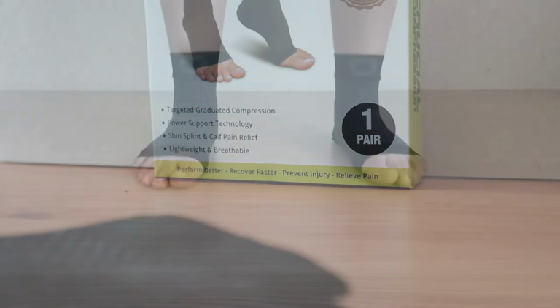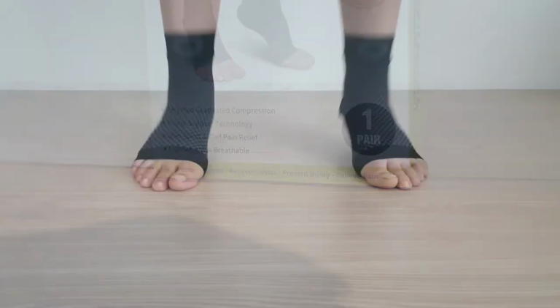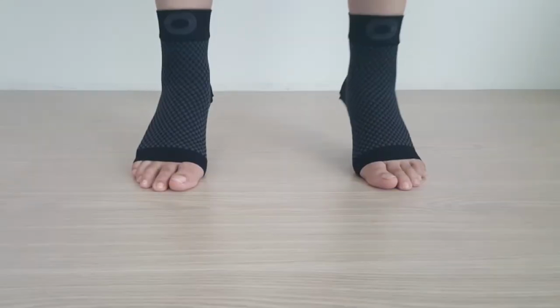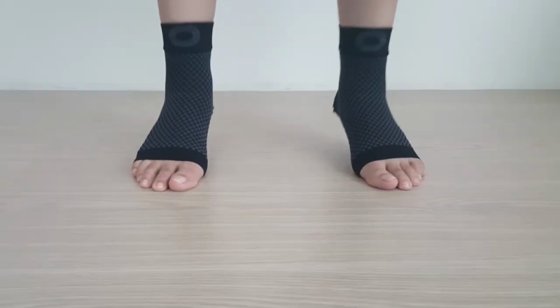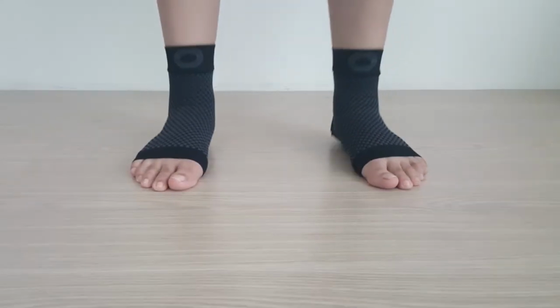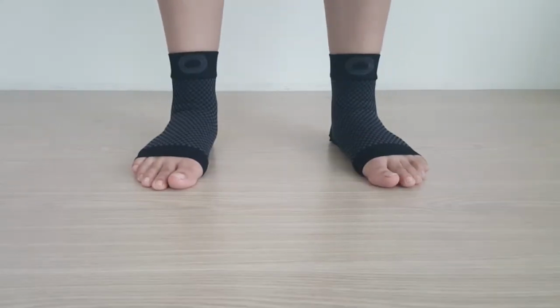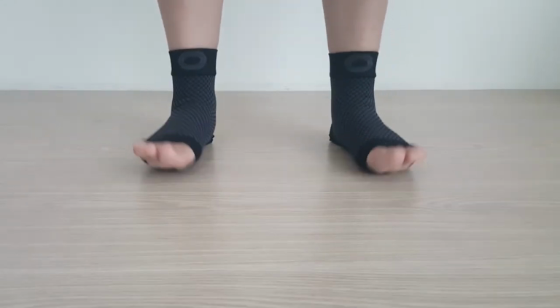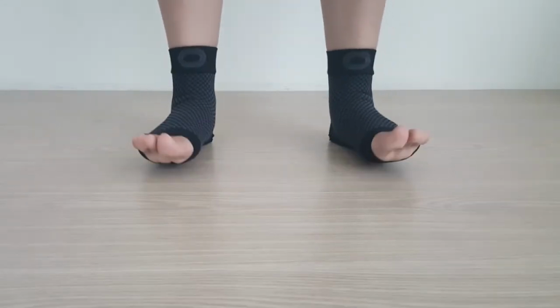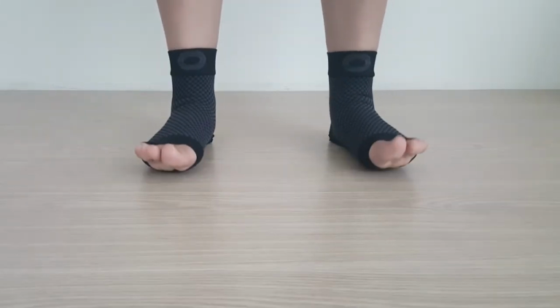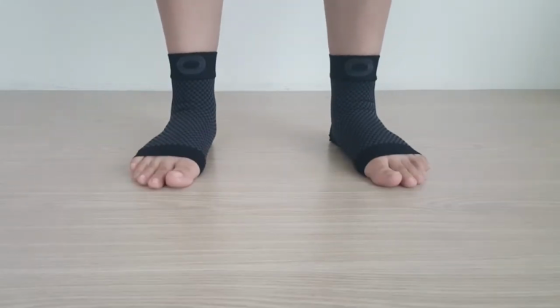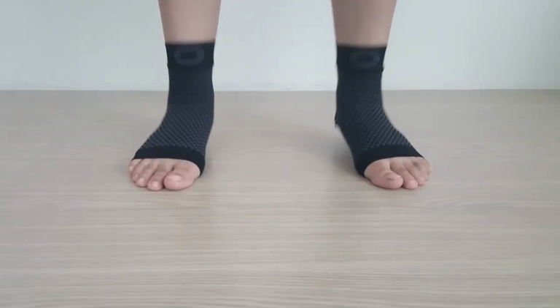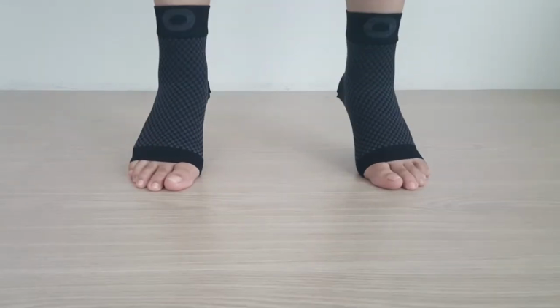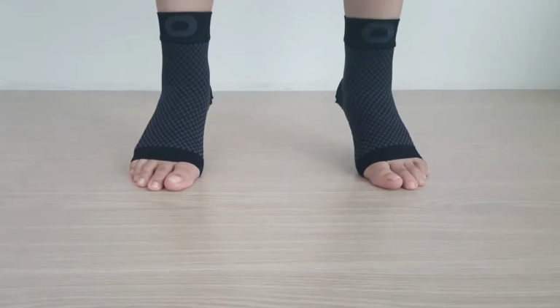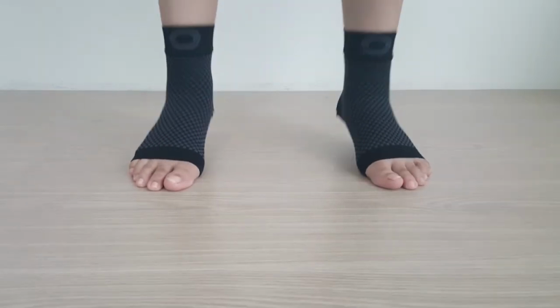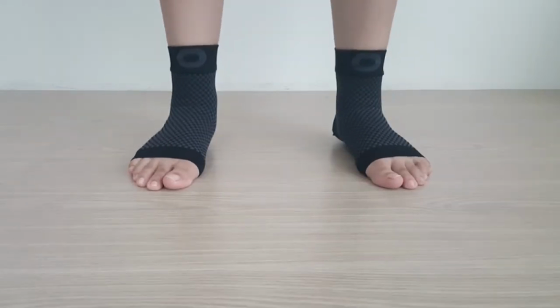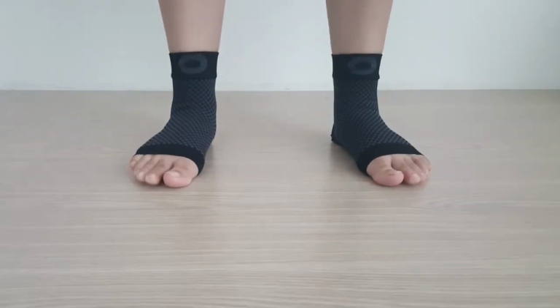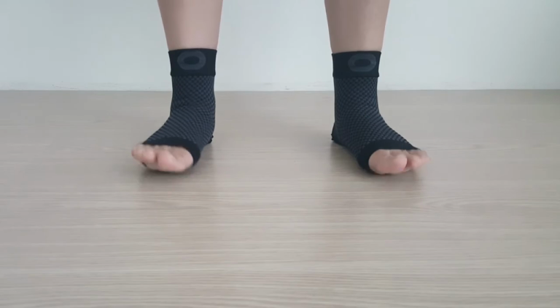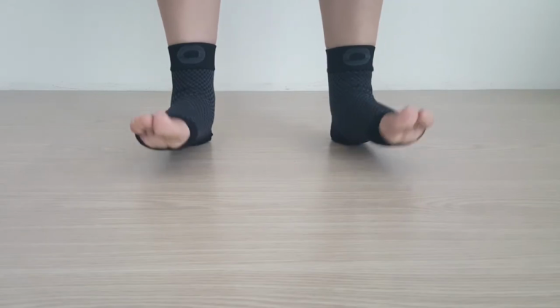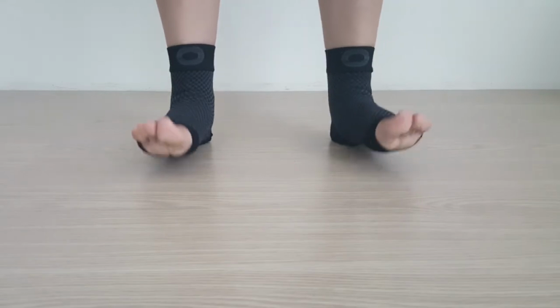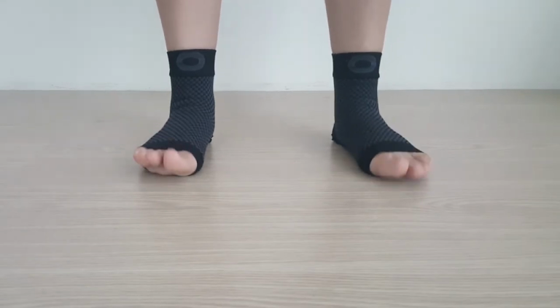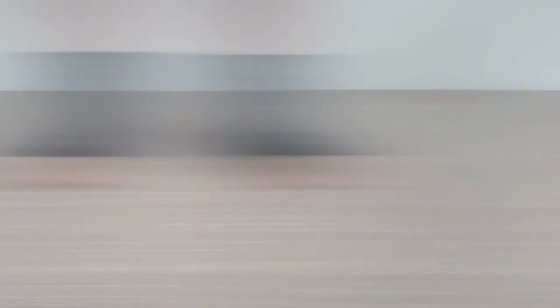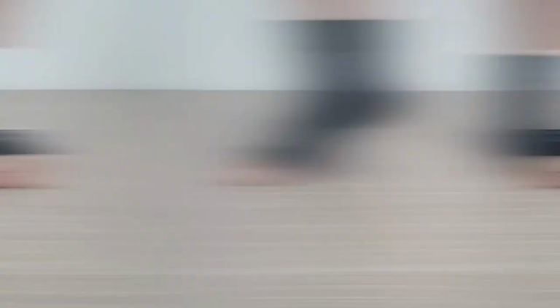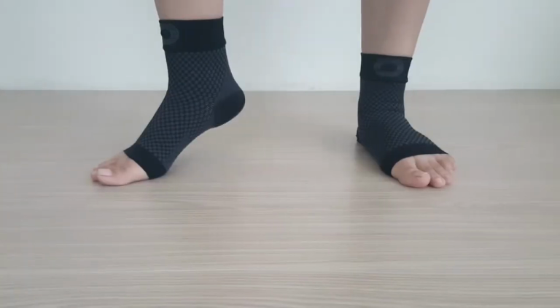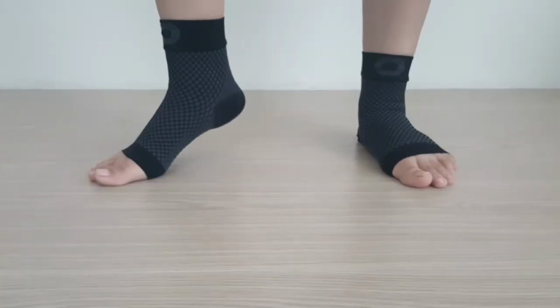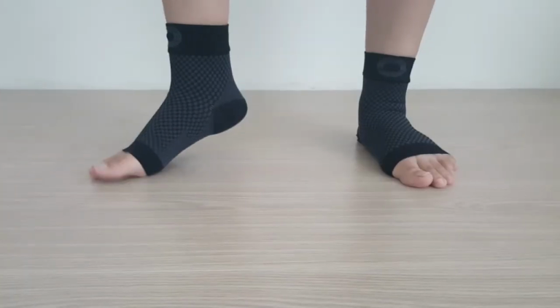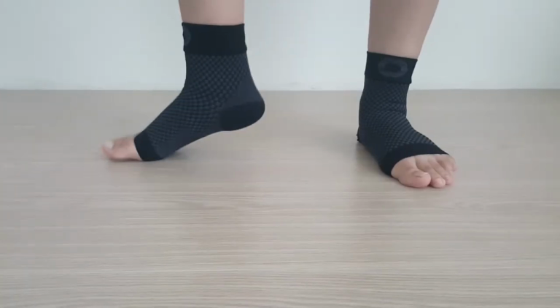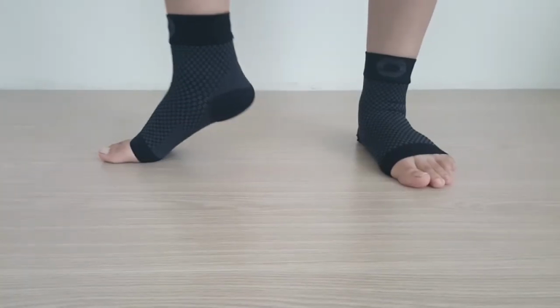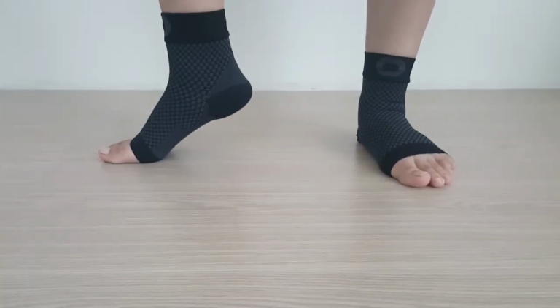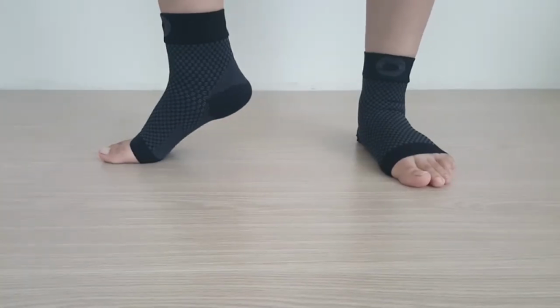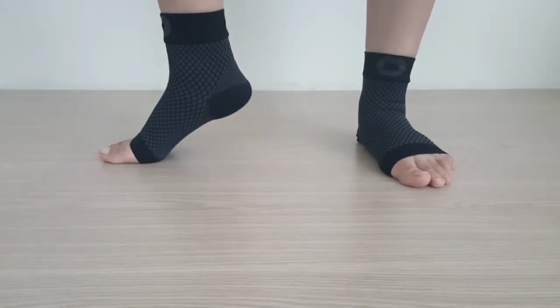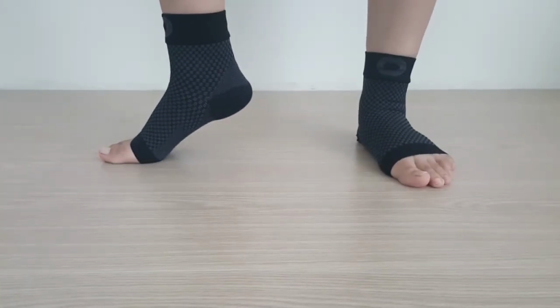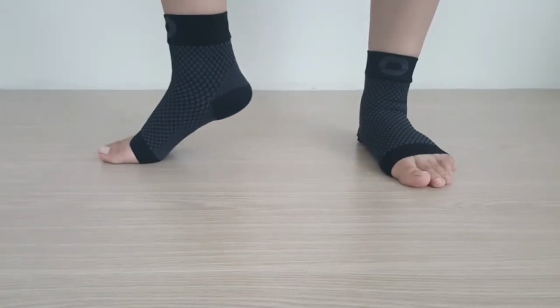It's also stretchy and designed to be thin enough to be worn under your normal cotton socks without causing too much extra bulk in your shoes.